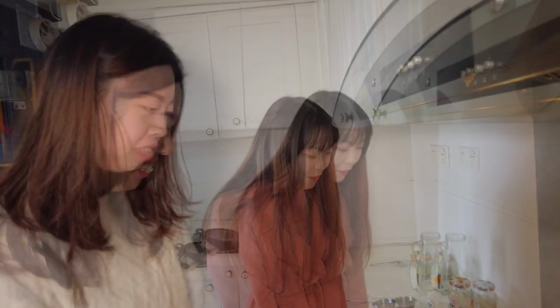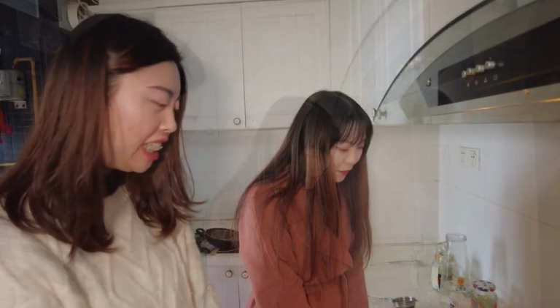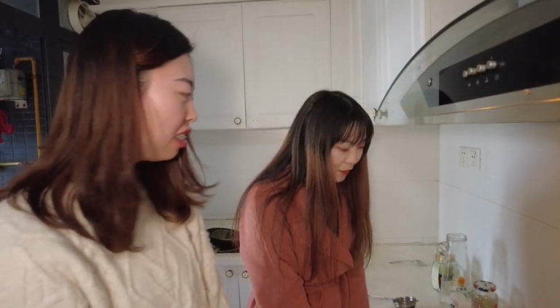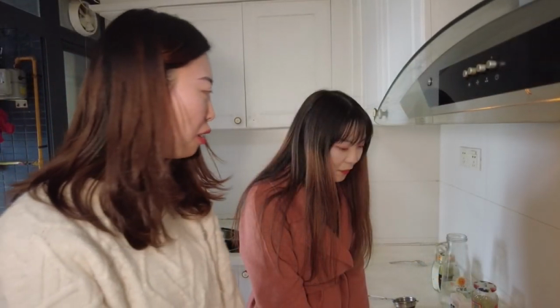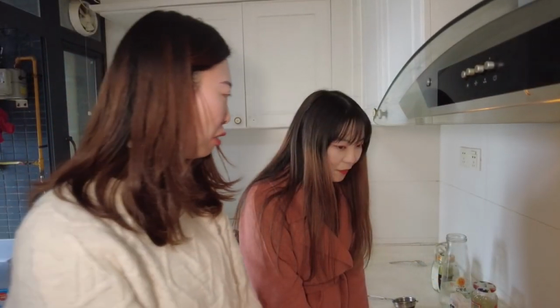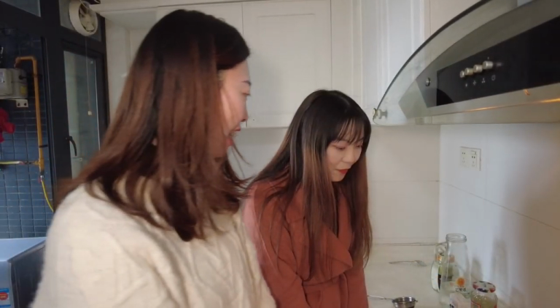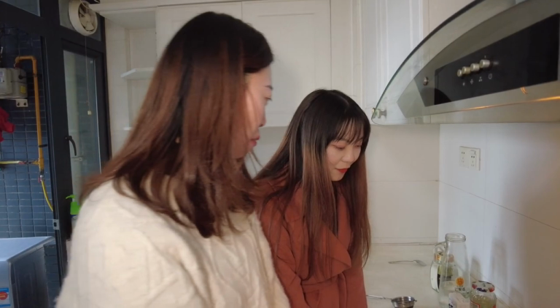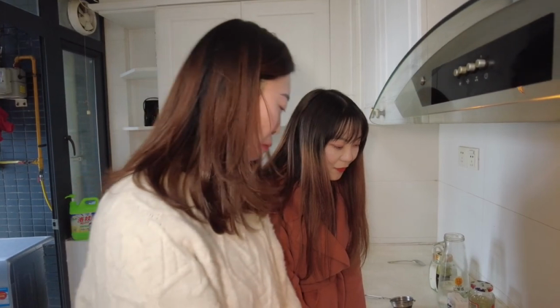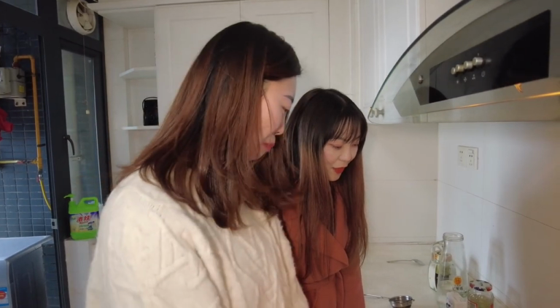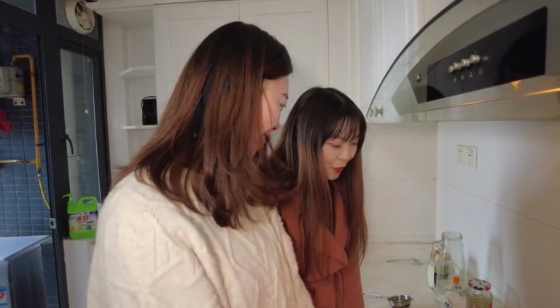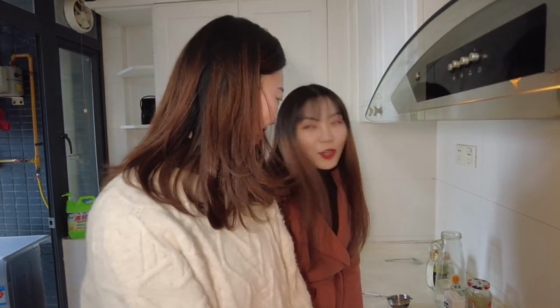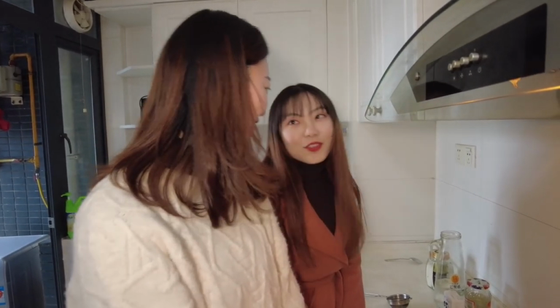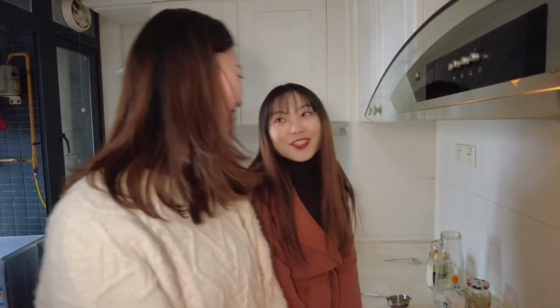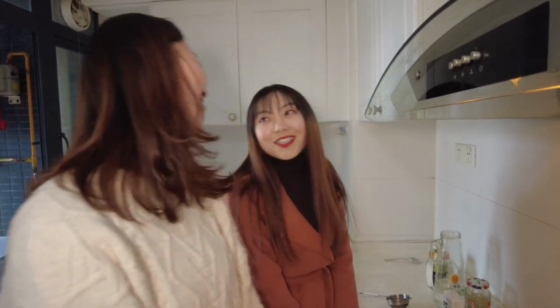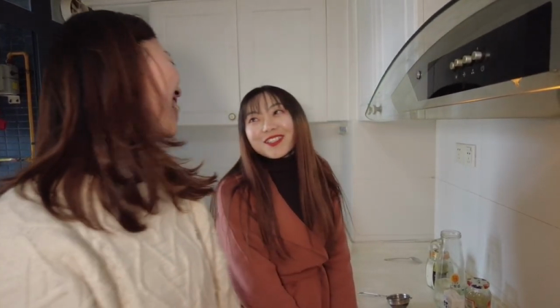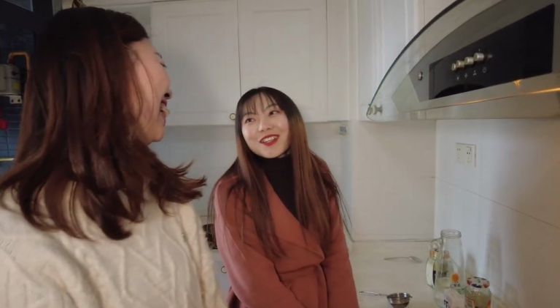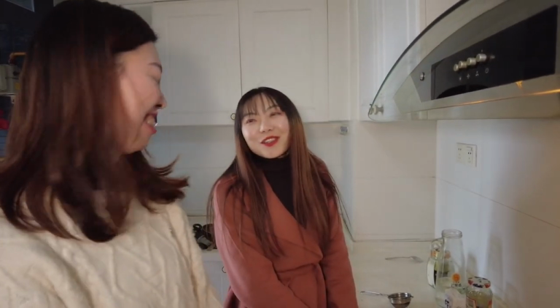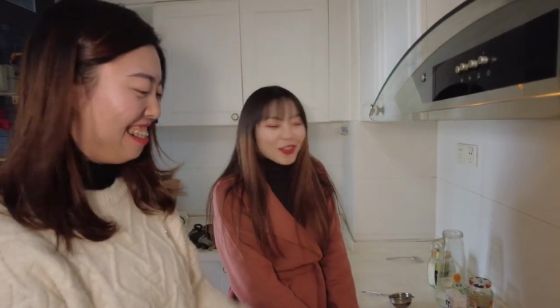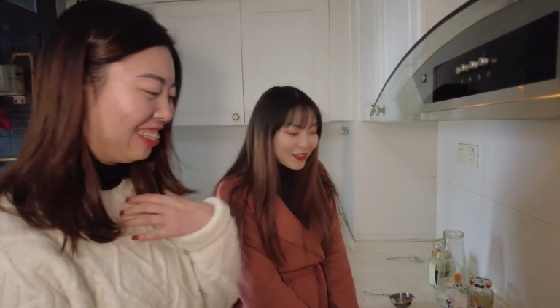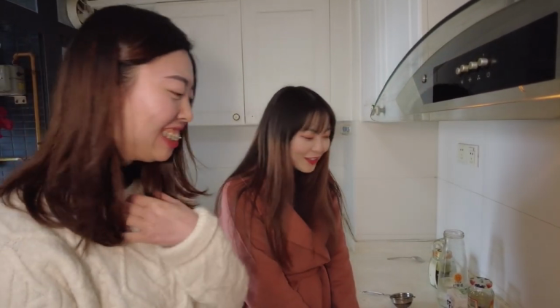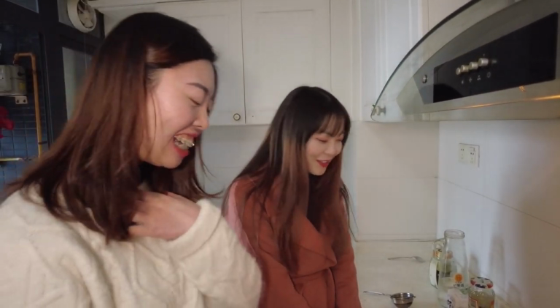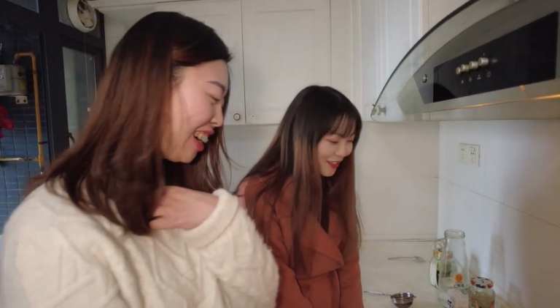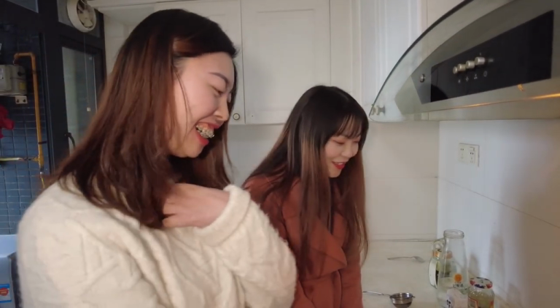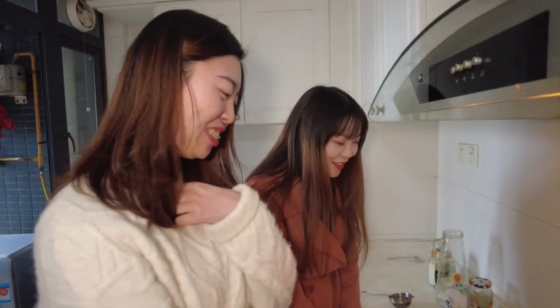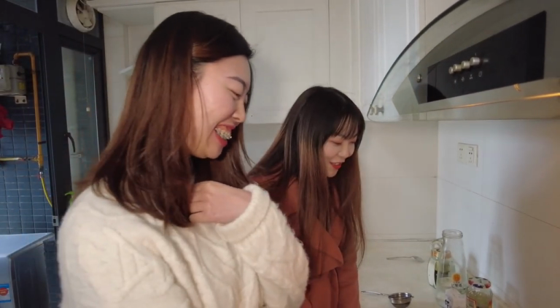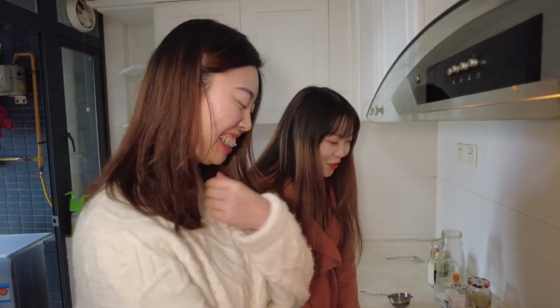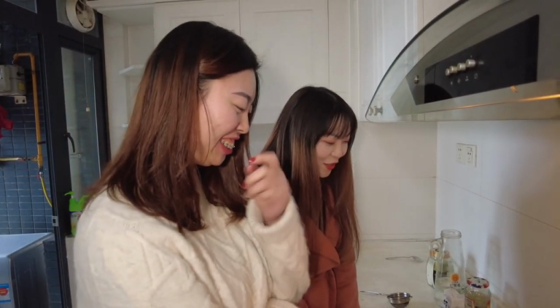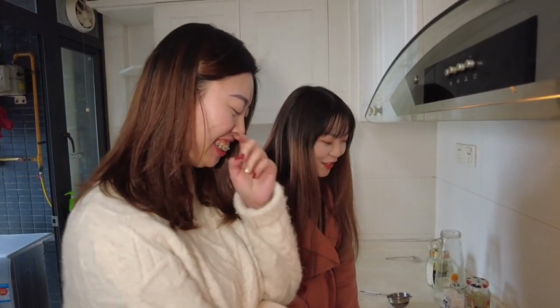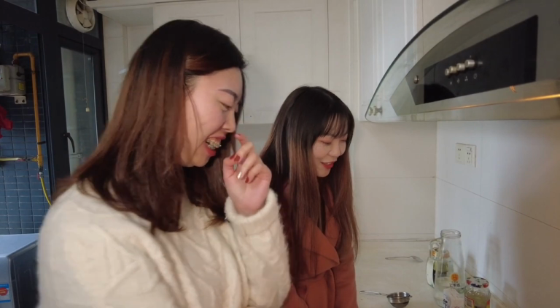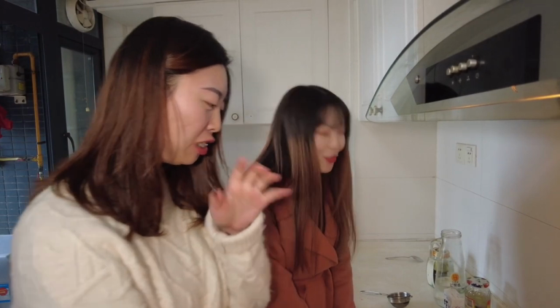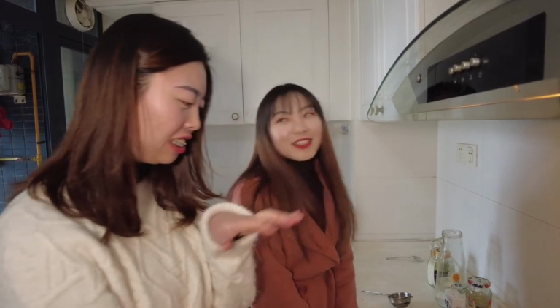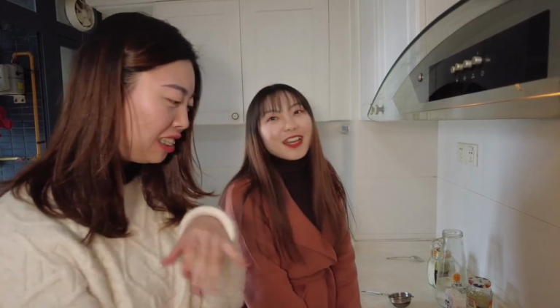Have you ever had Indian milk tea before? No, it's the first time. I really like drinking Indian milk tea — I'm very excited!